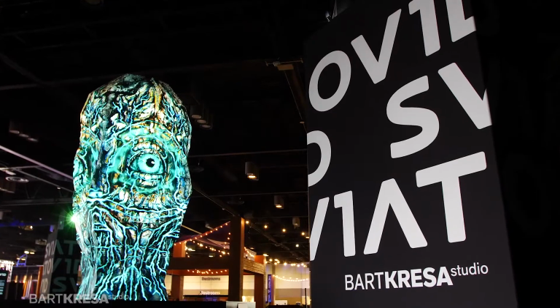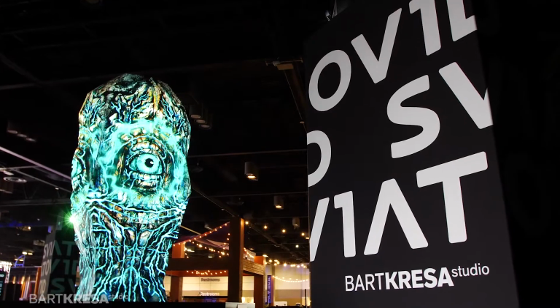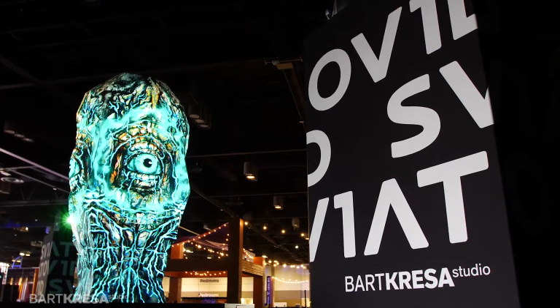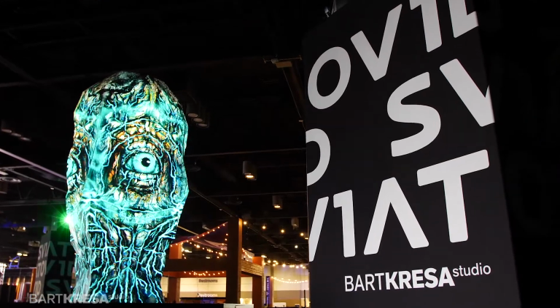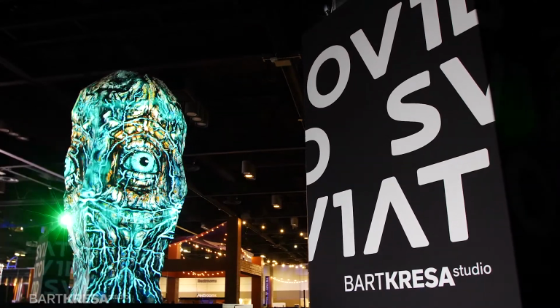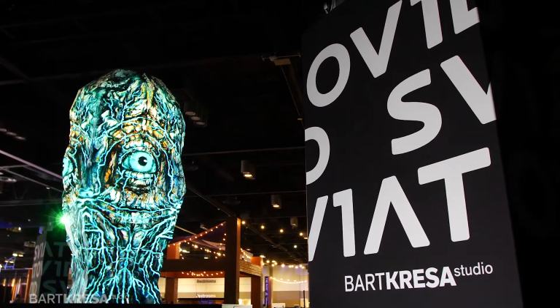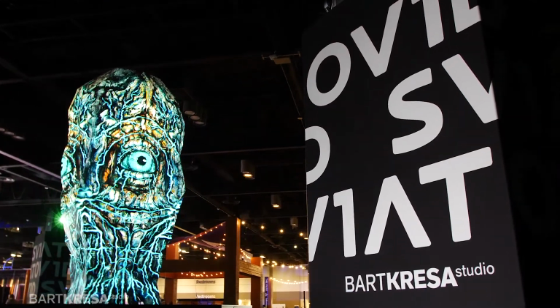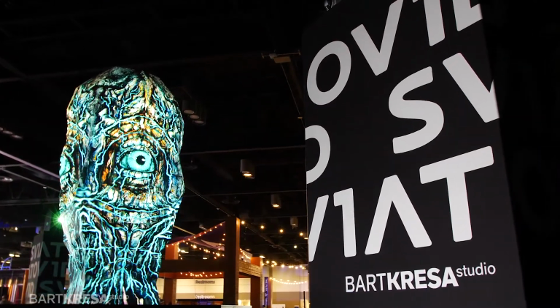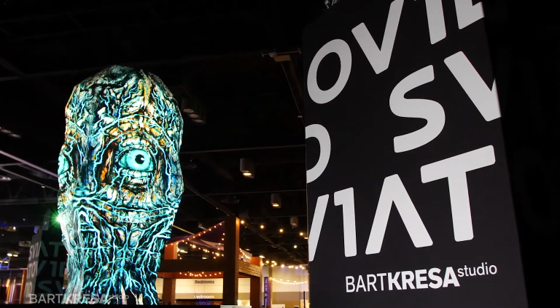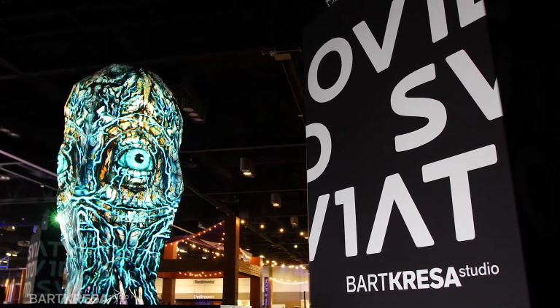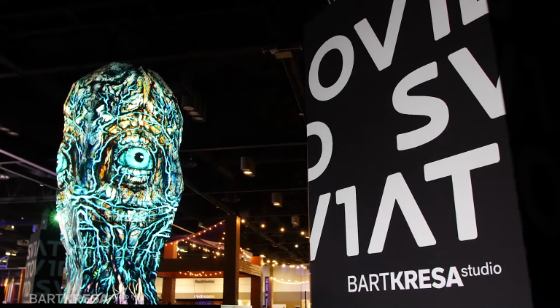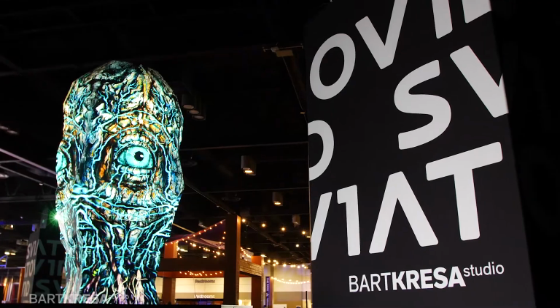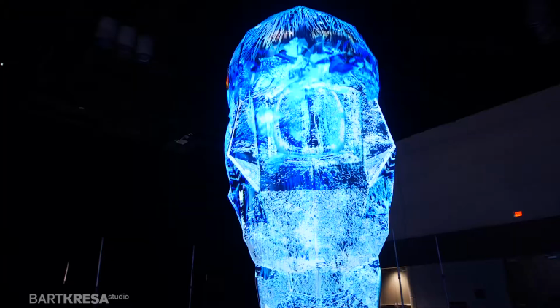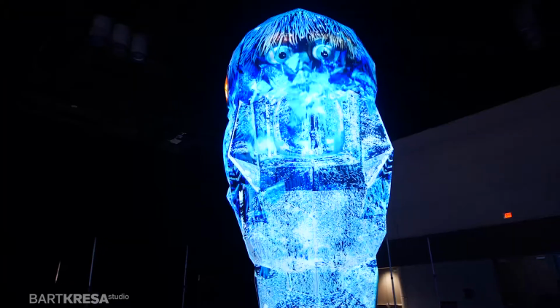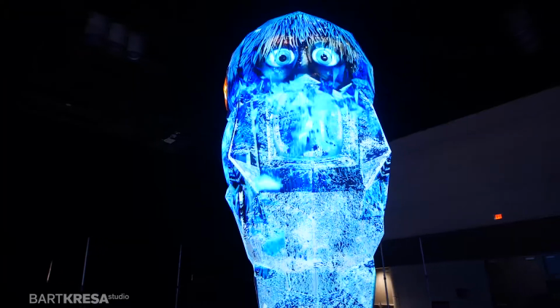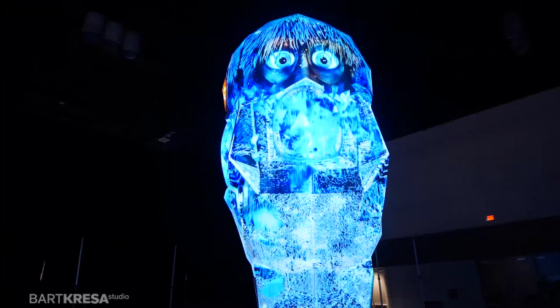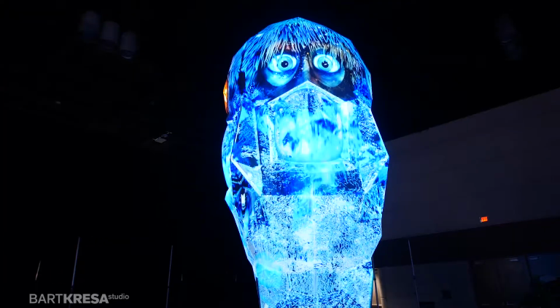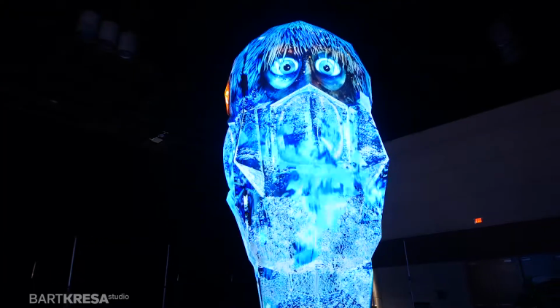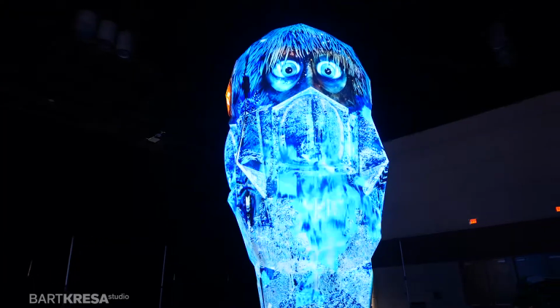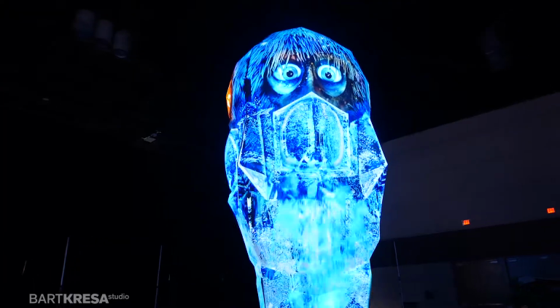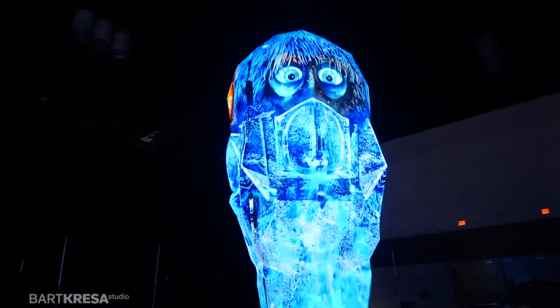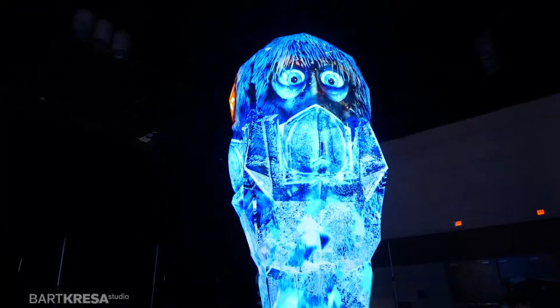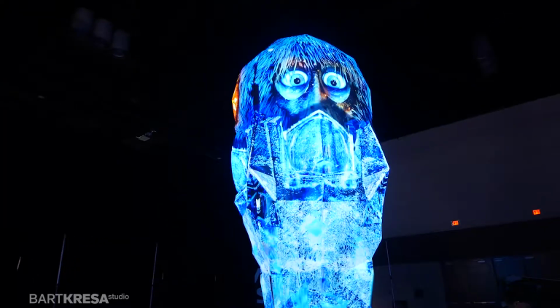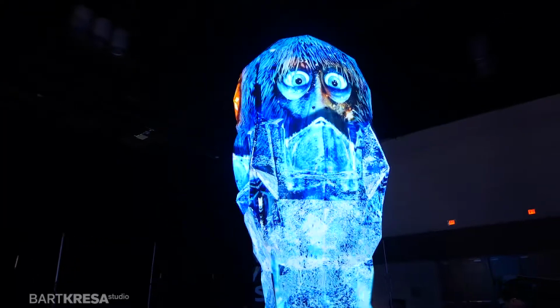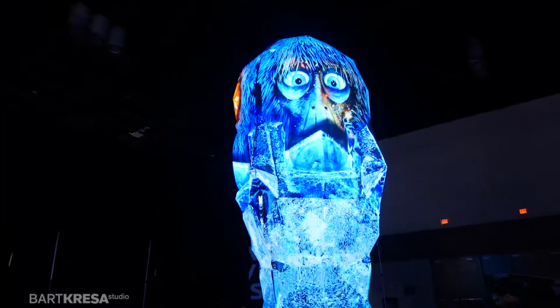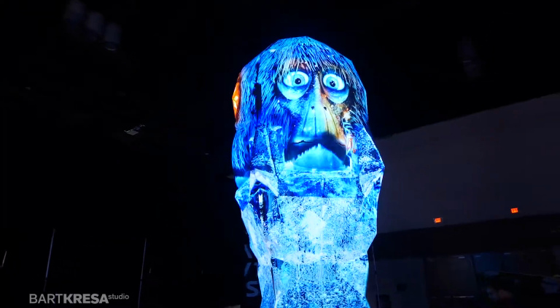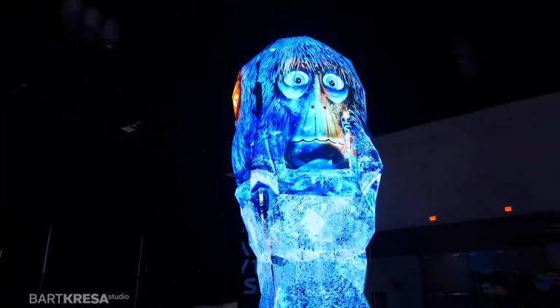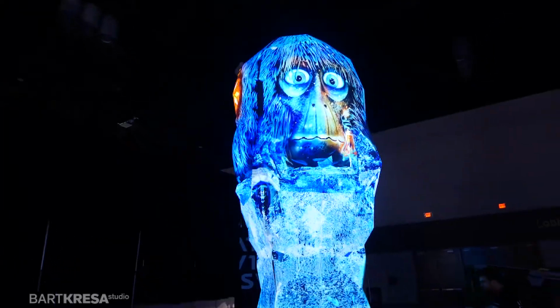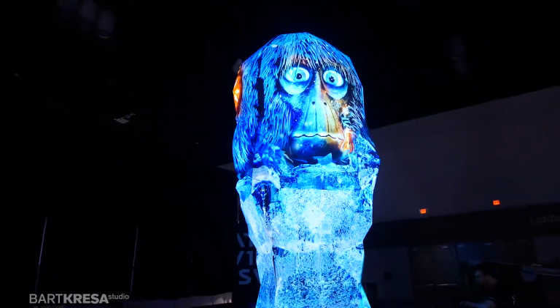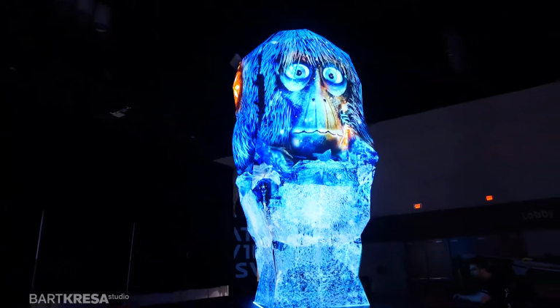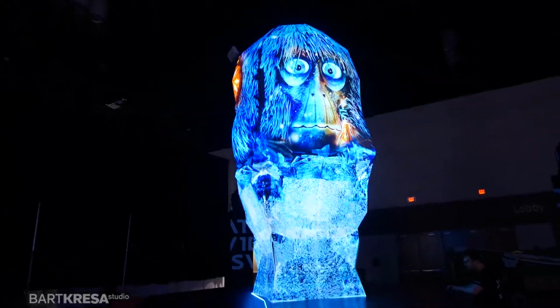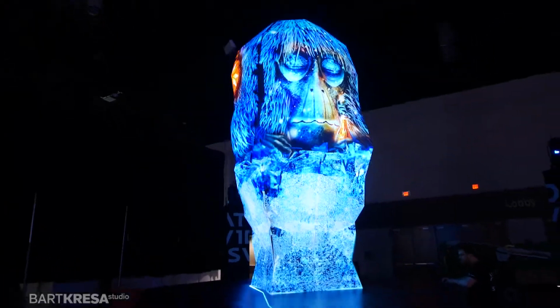This medium is really powerful because the projection is so strong and so sharp that it transforms the shape.